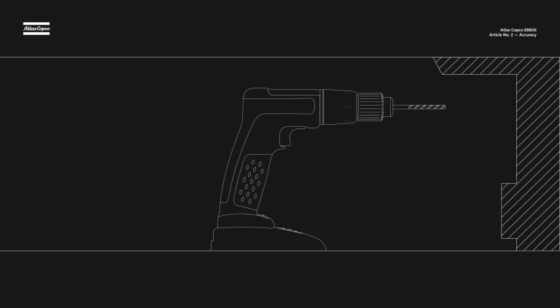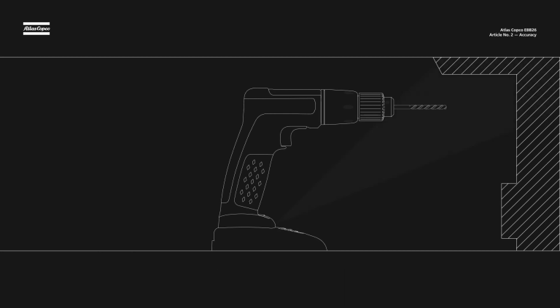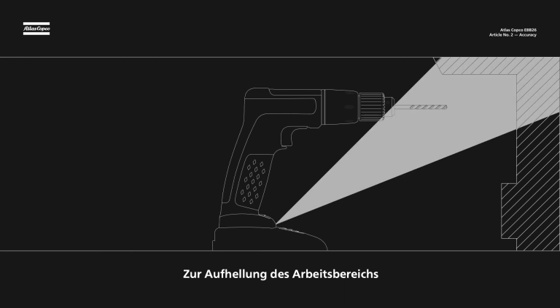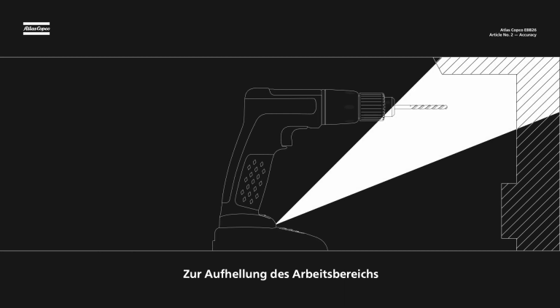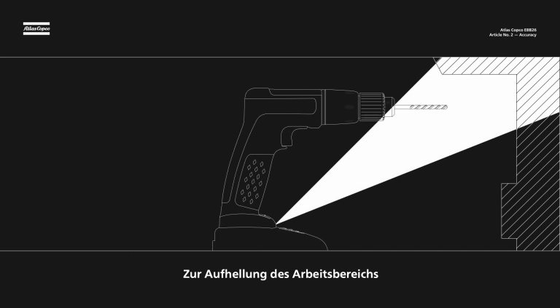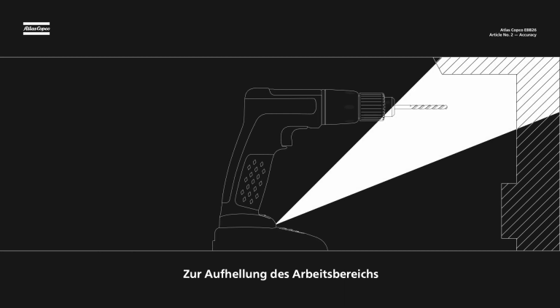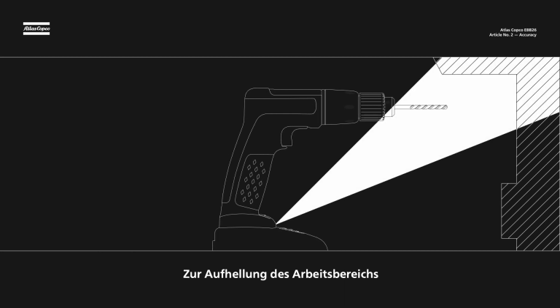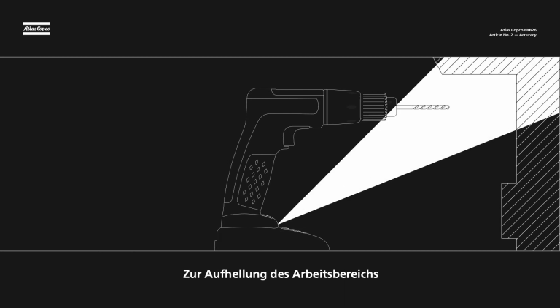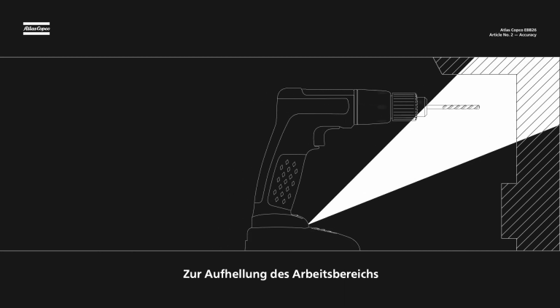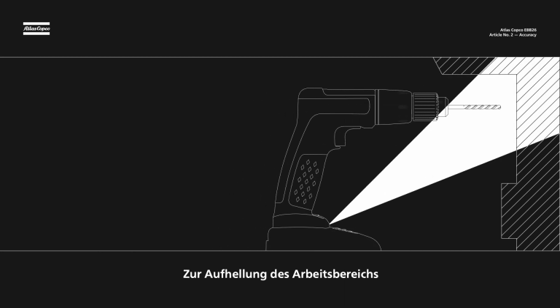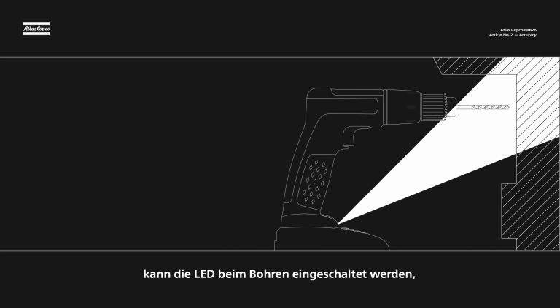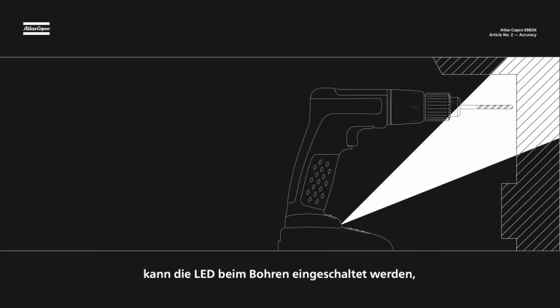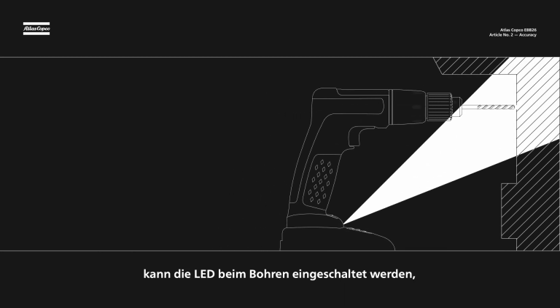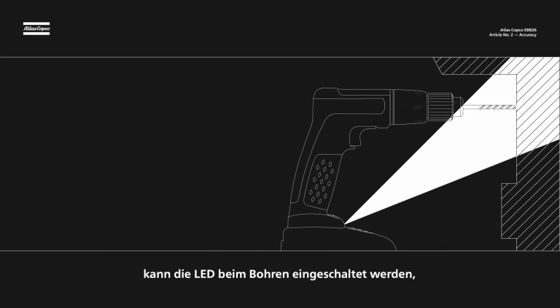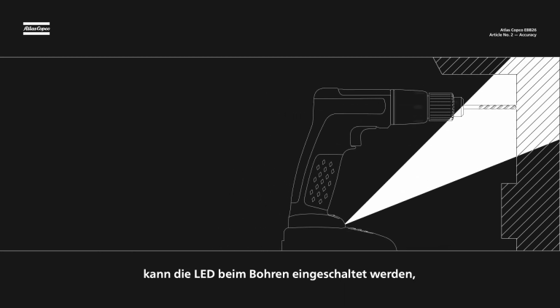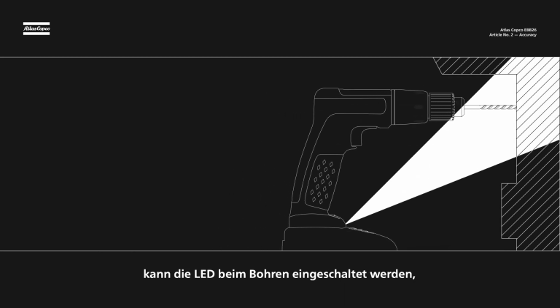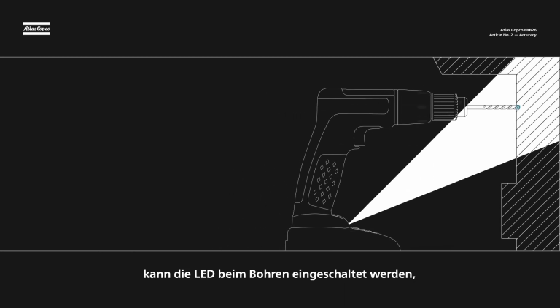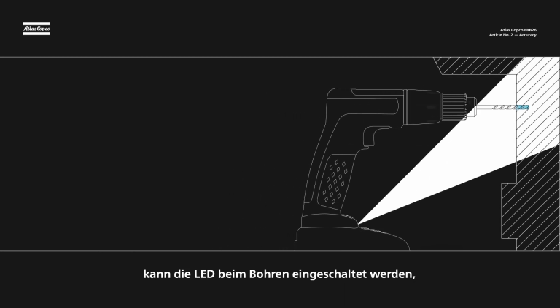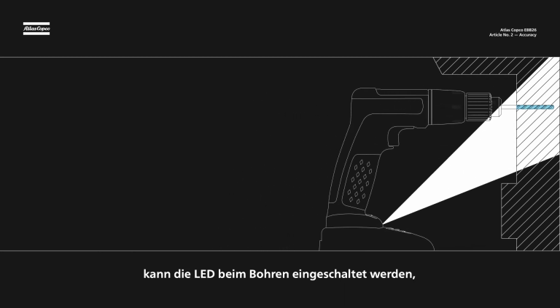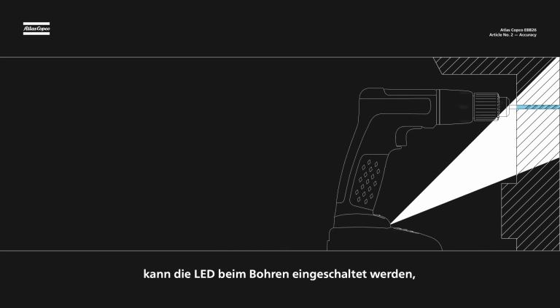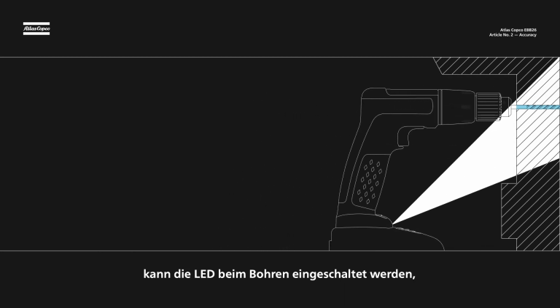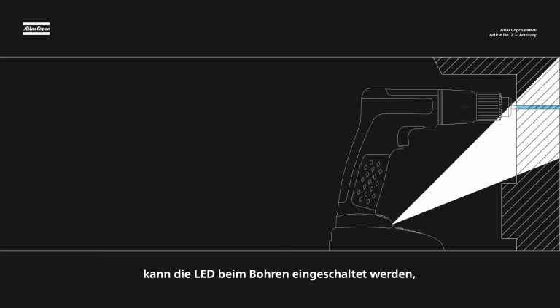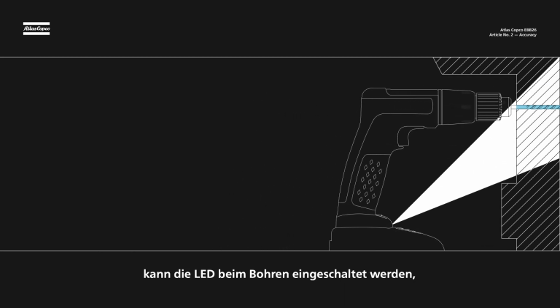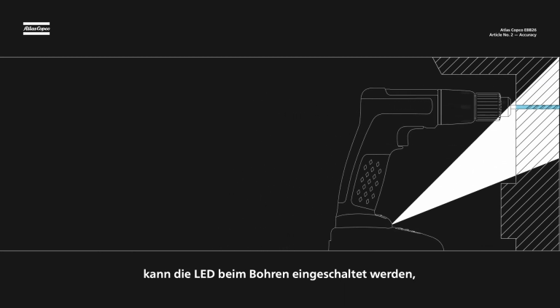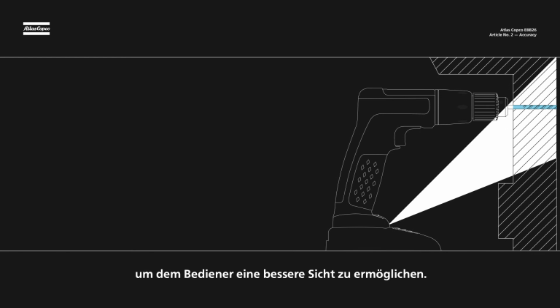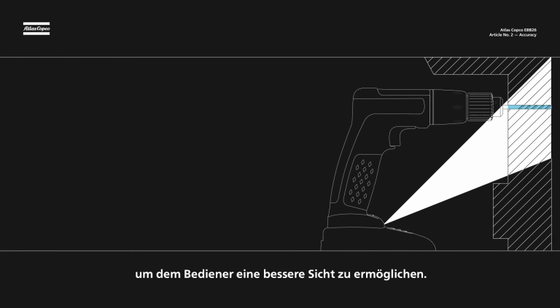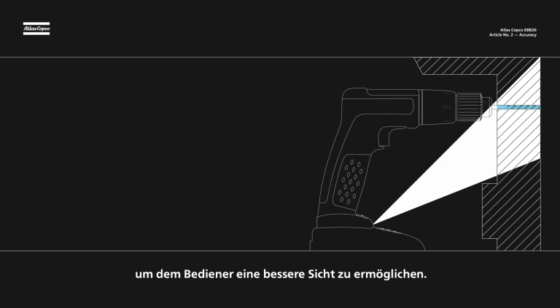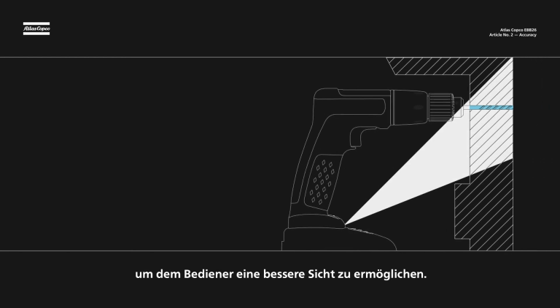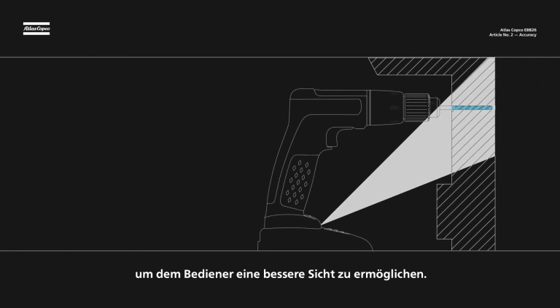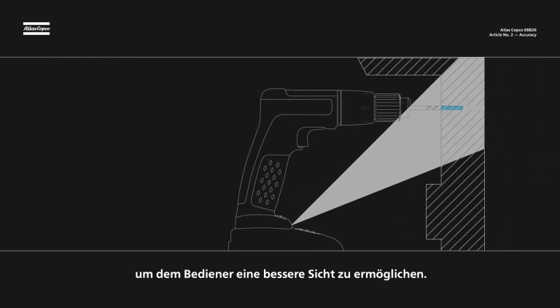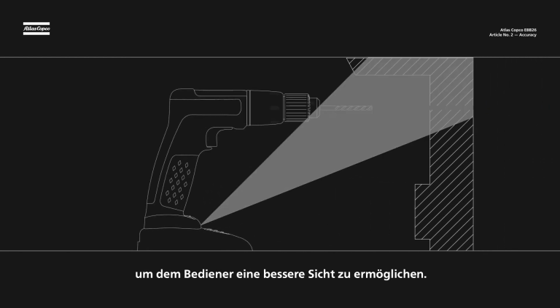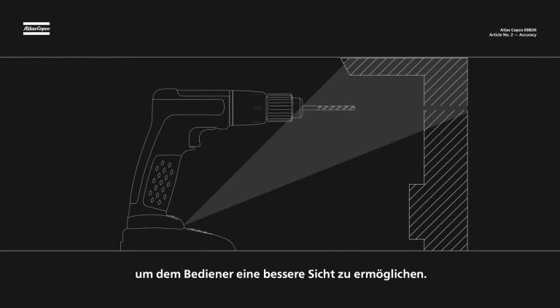To brighten the working area, the LED can also be switched on while drilling, giving the user better visibility.